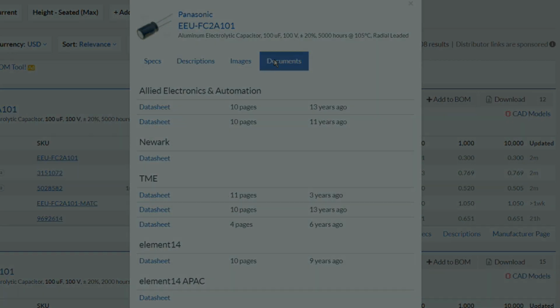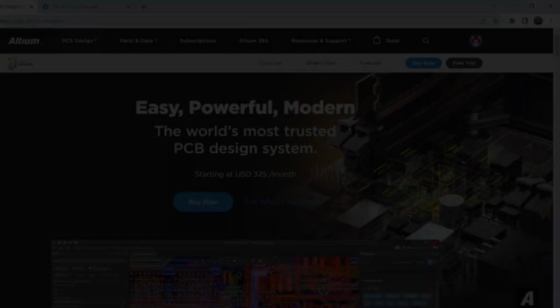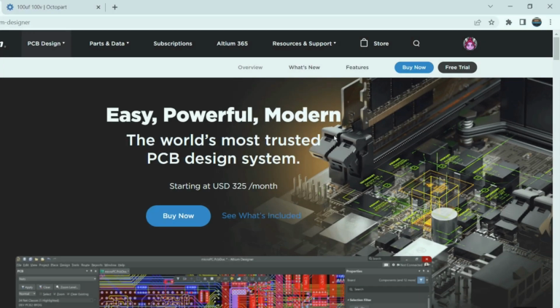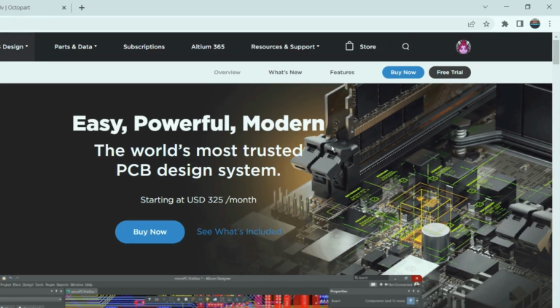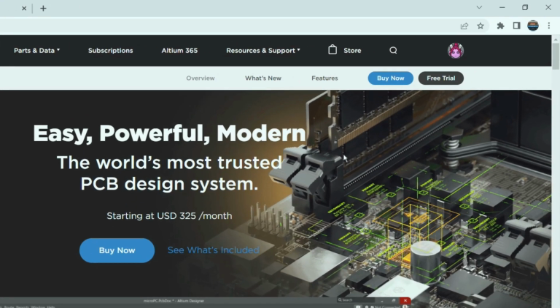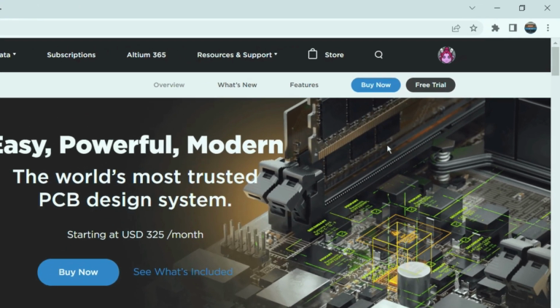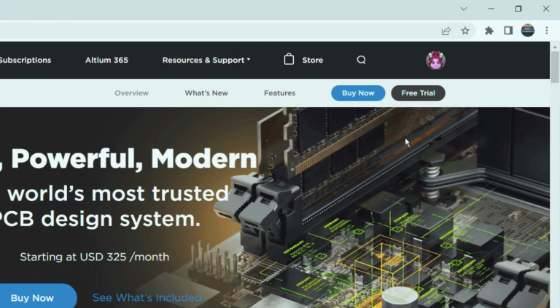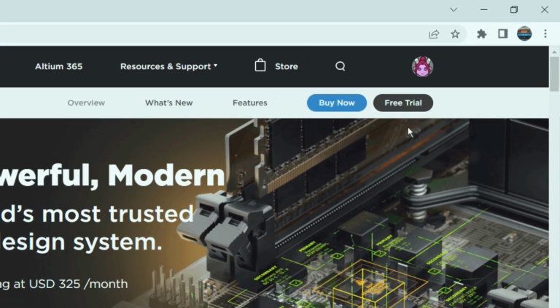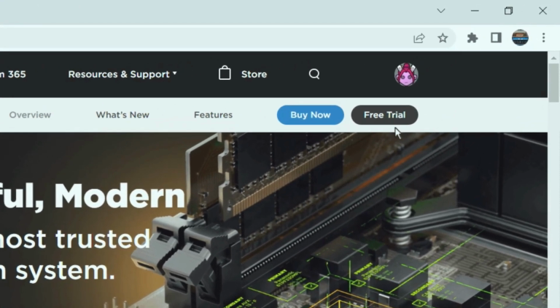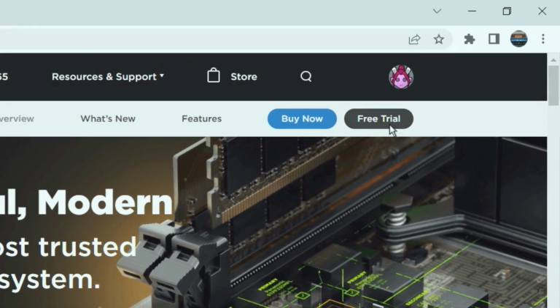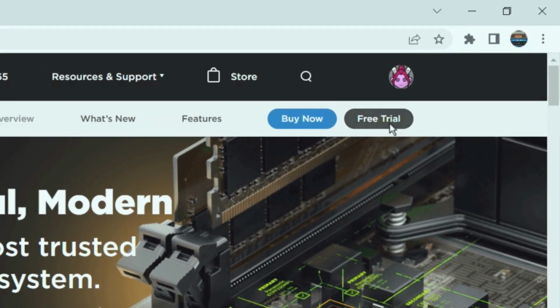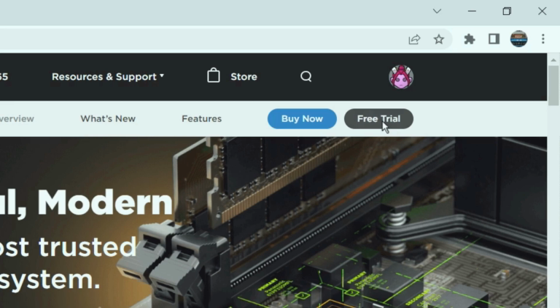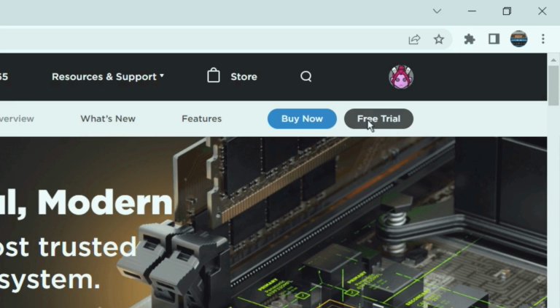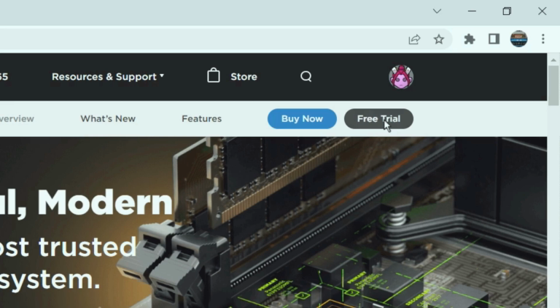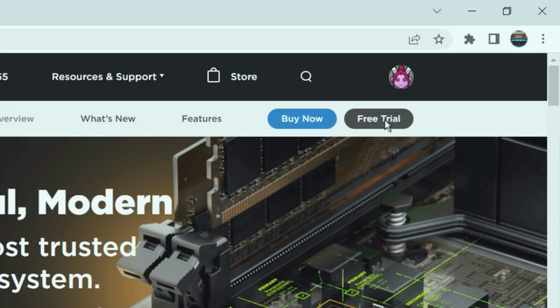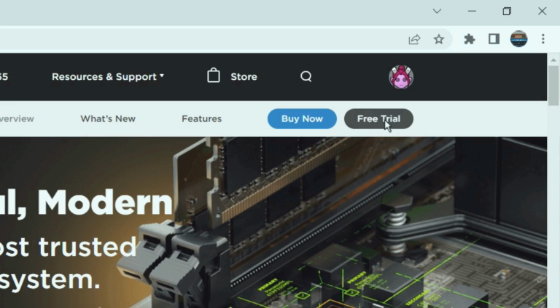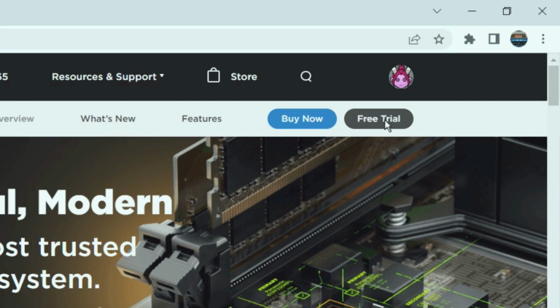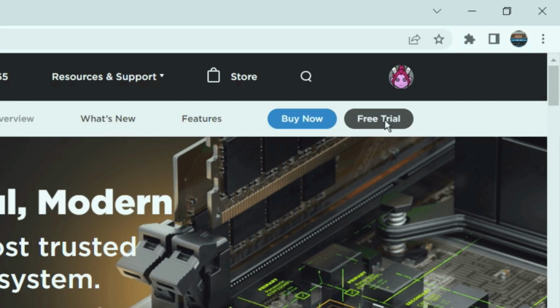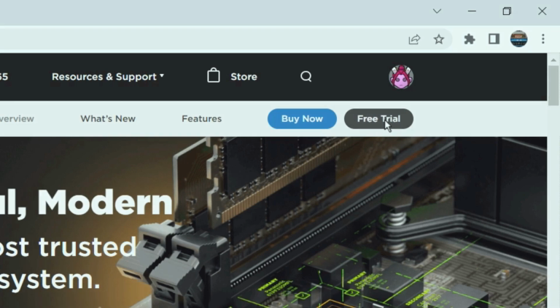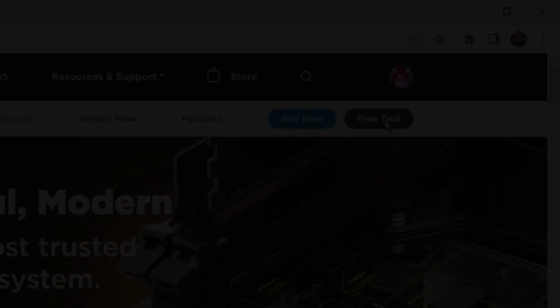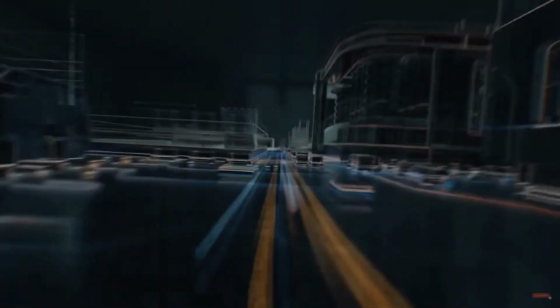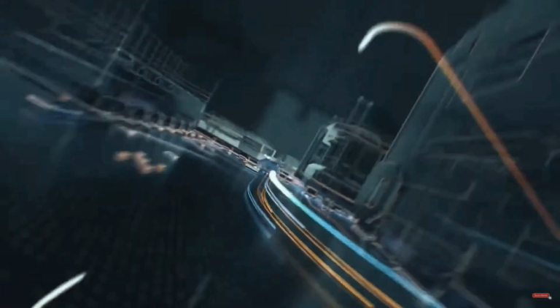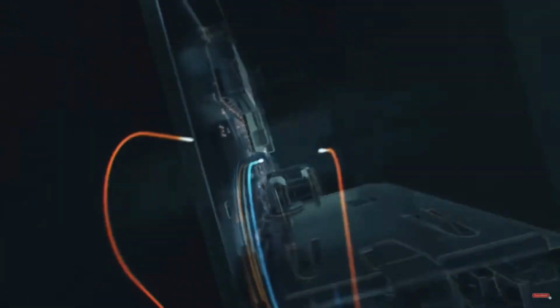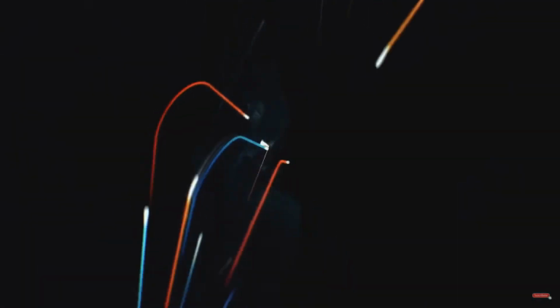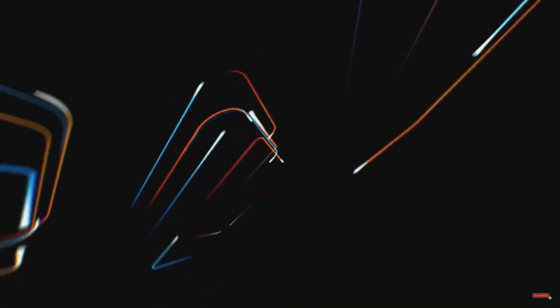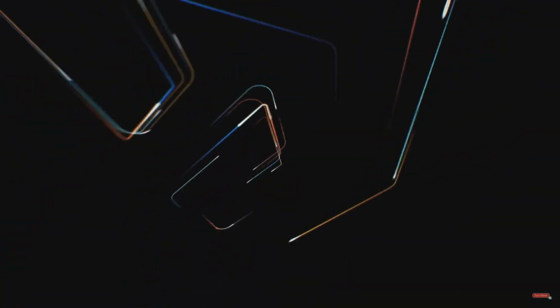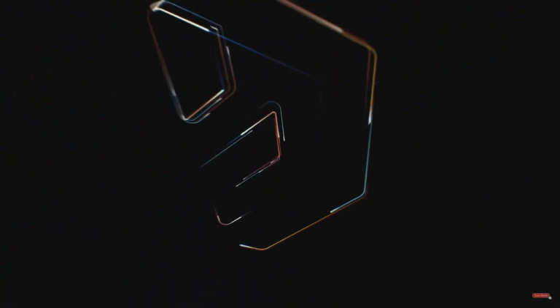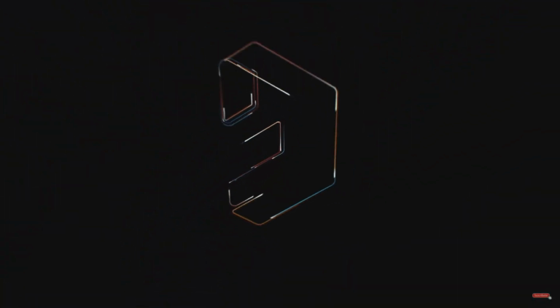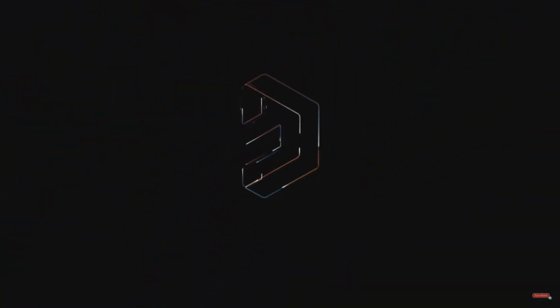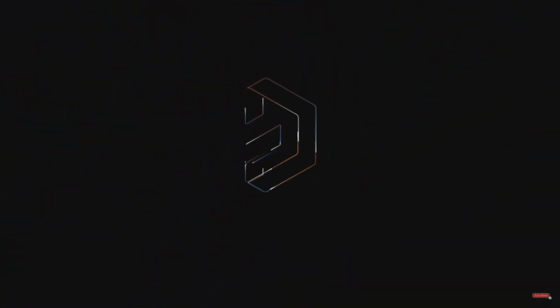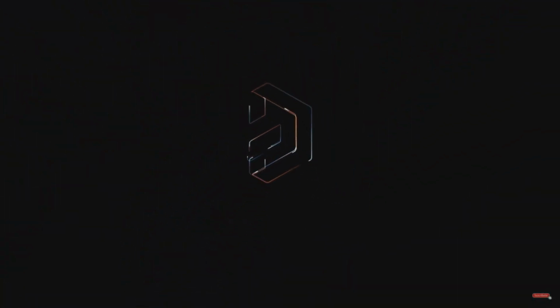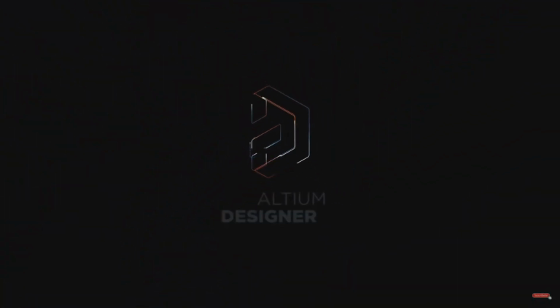To use Altium Designer, you can start with a free trial. Click the link in the video description to try it out.